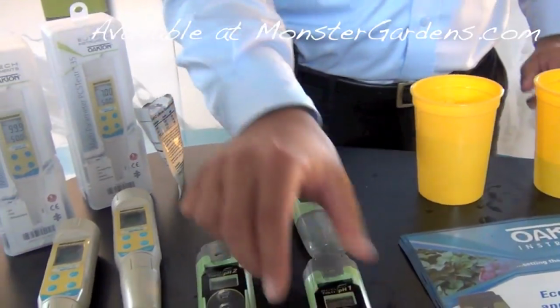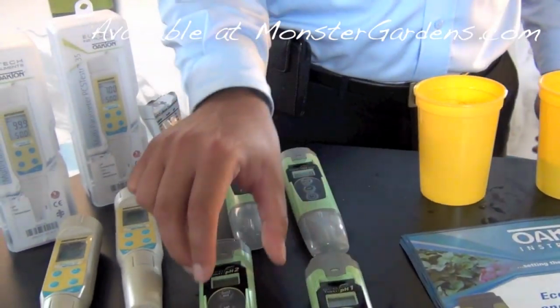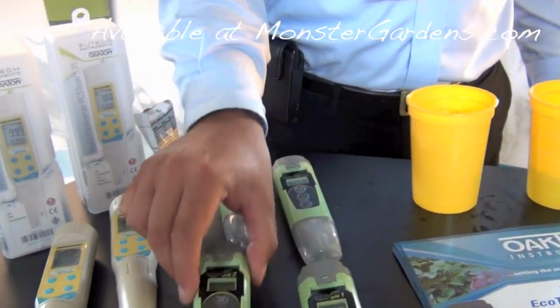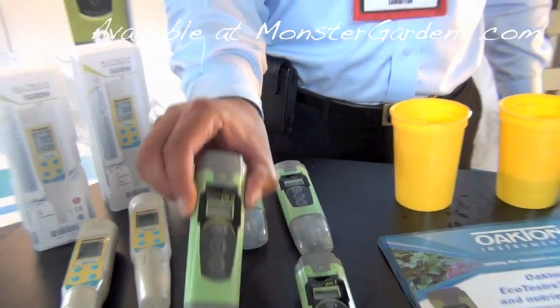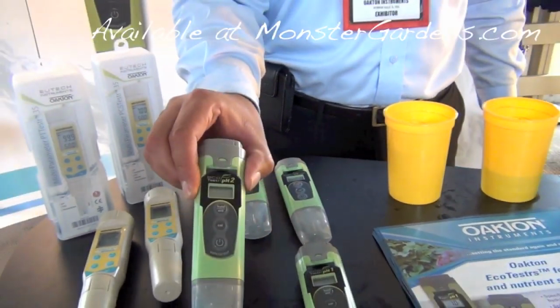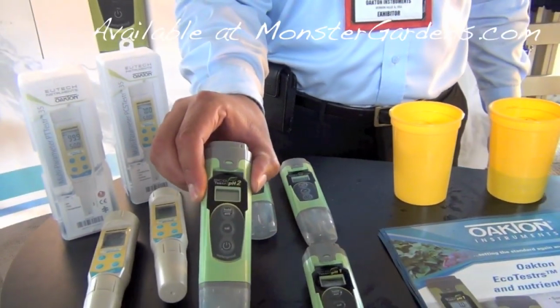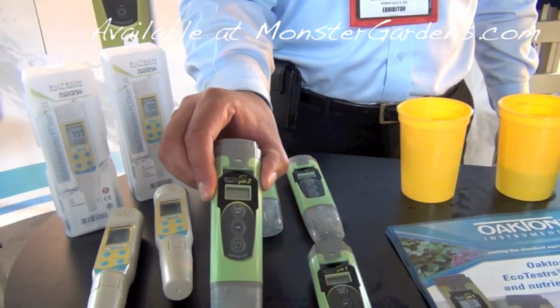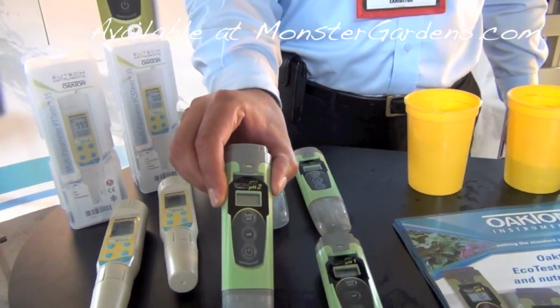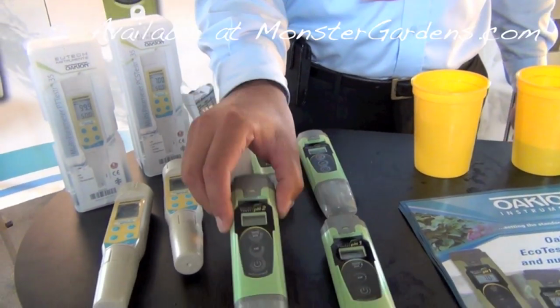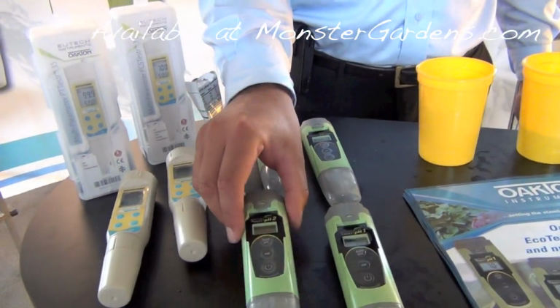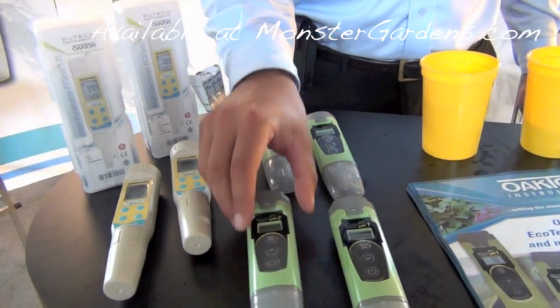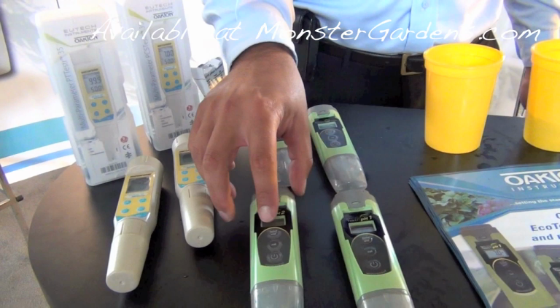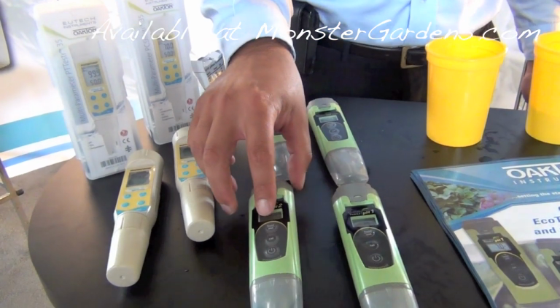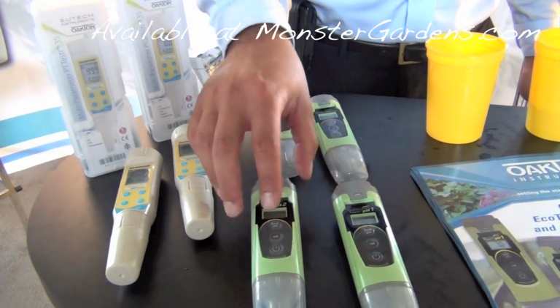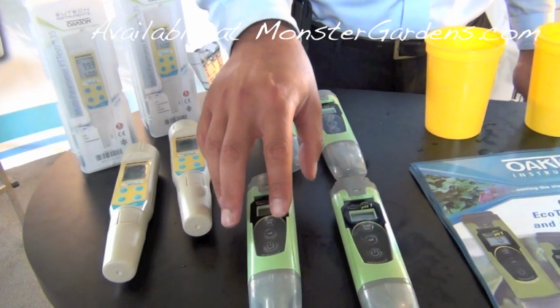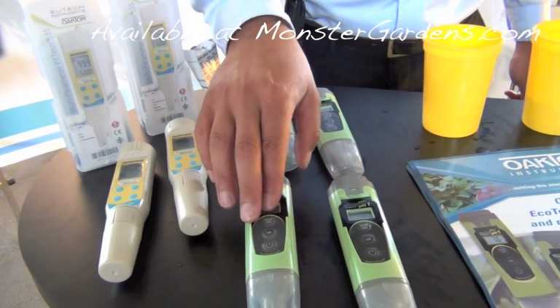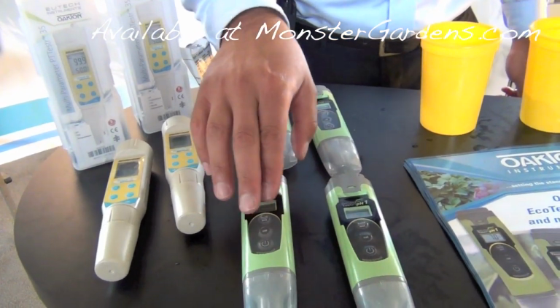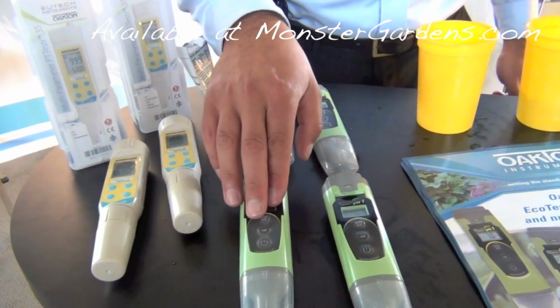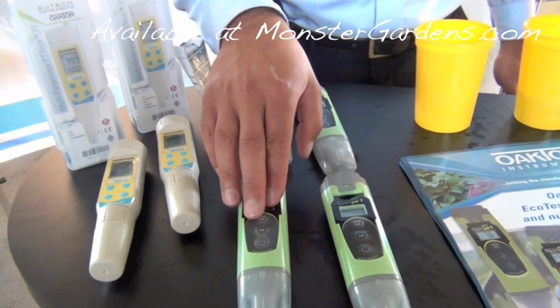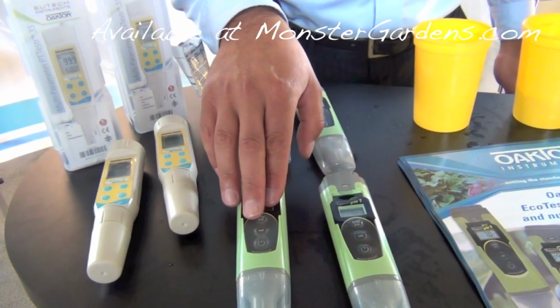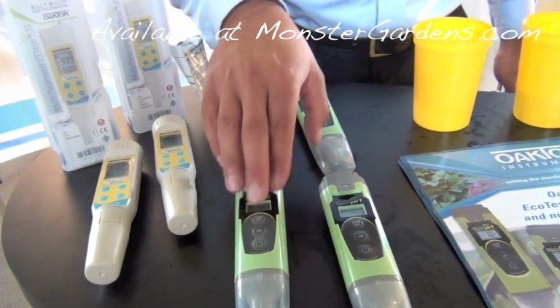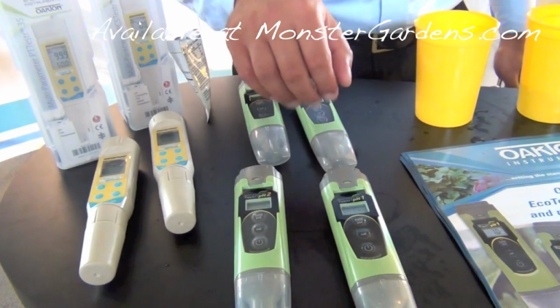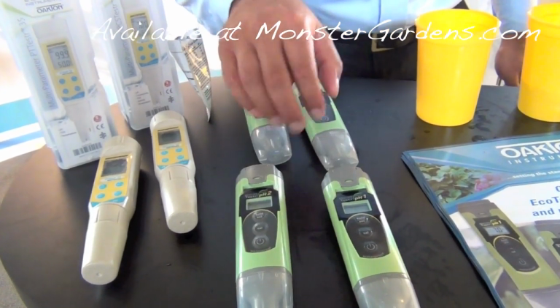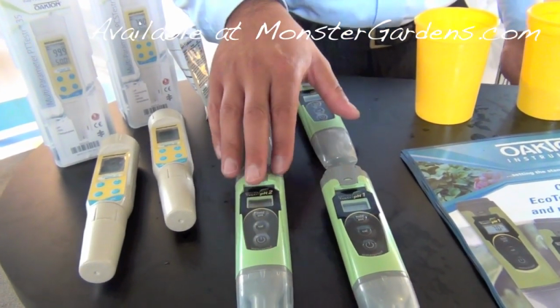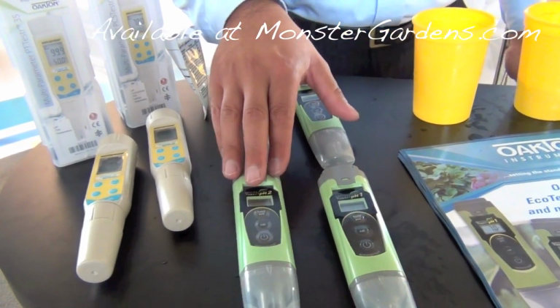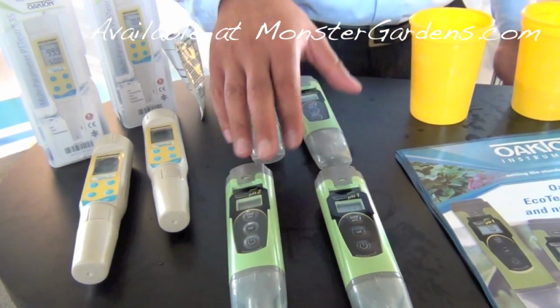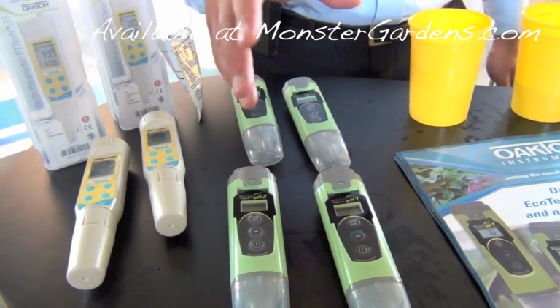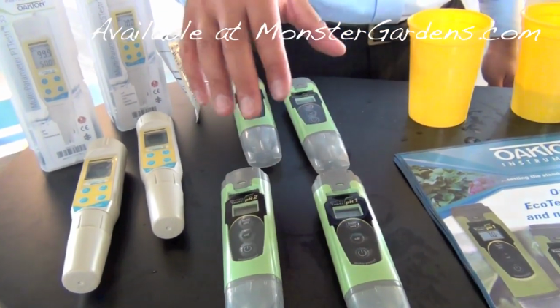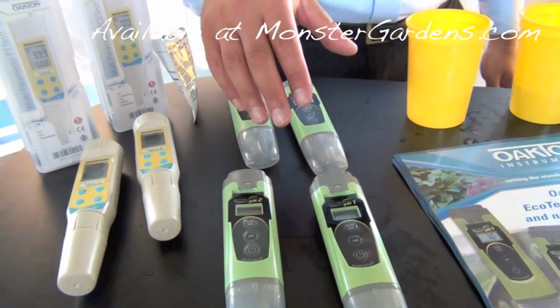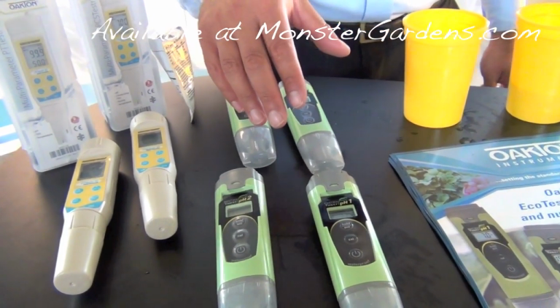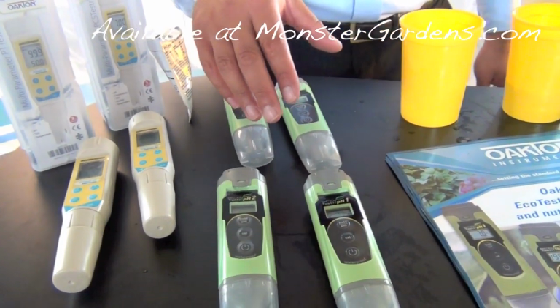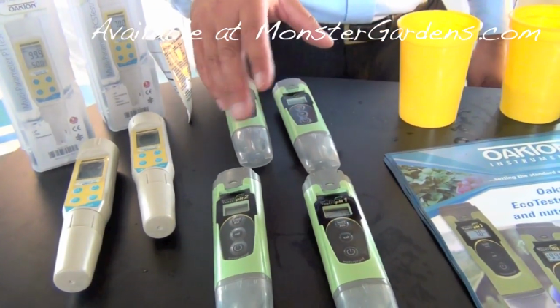The PH-2 is the same way to calibrate it. You've got dual point and automatic temperature compensation, so temperature changes in the pH are accounted for.